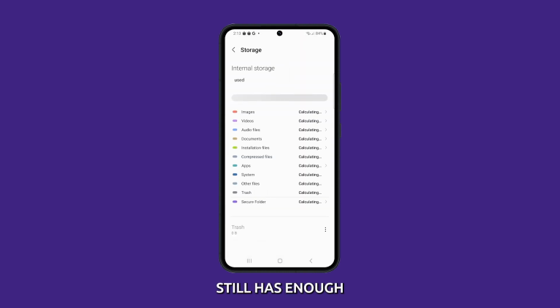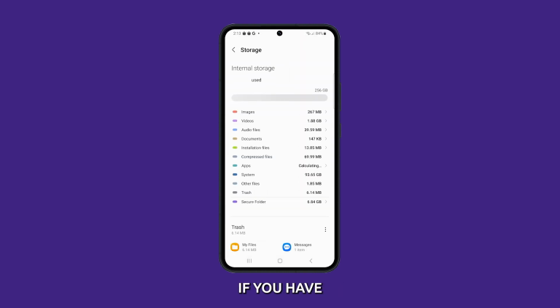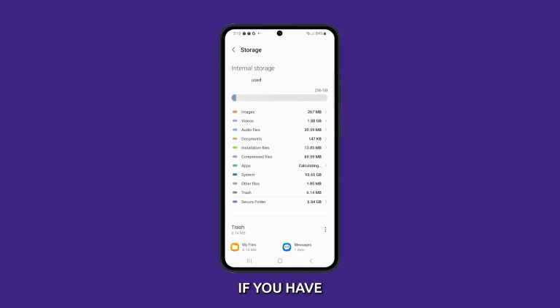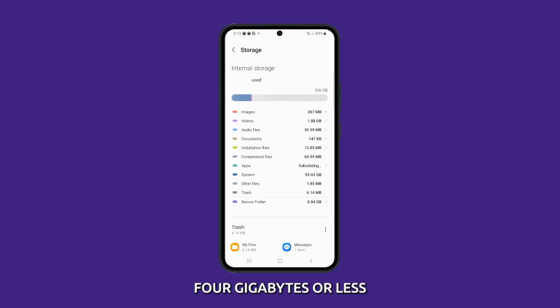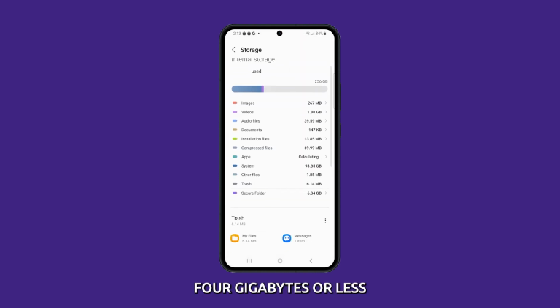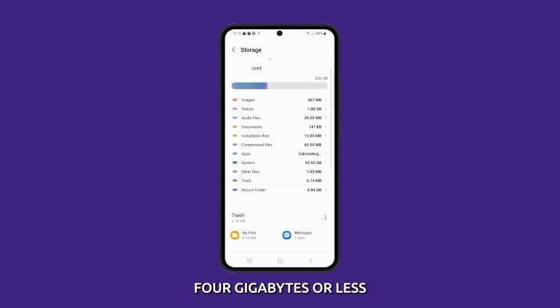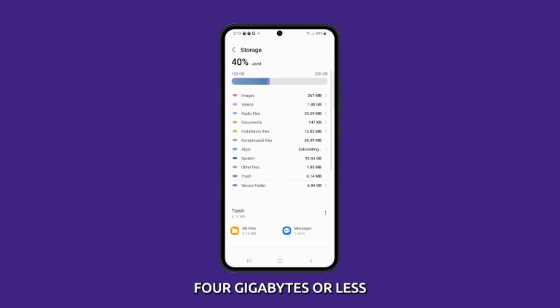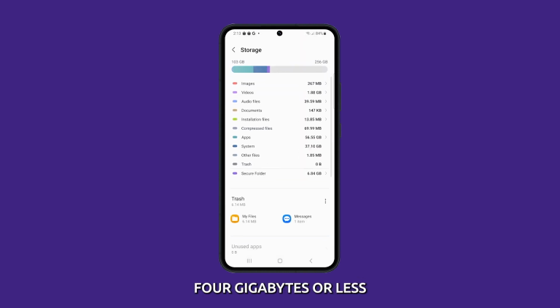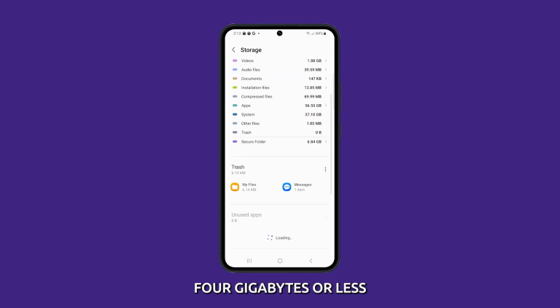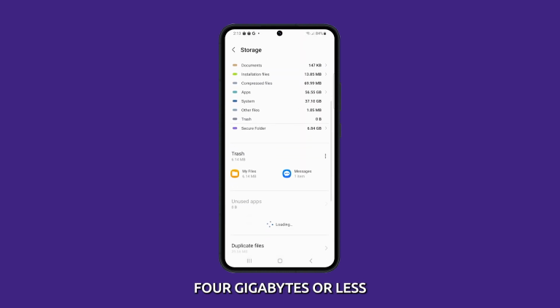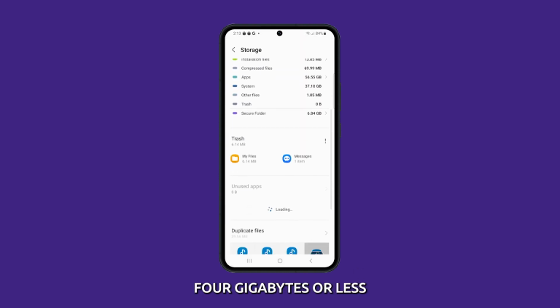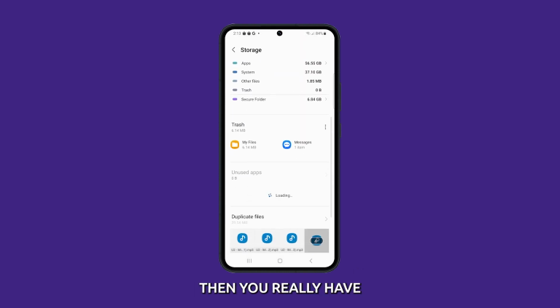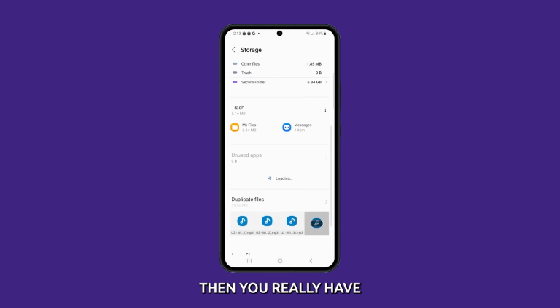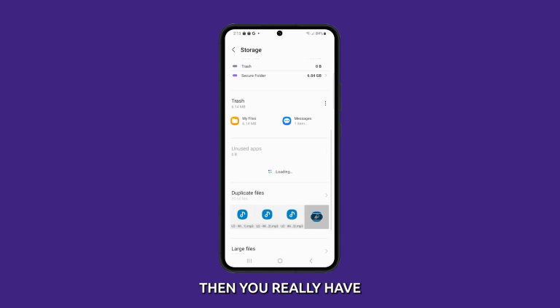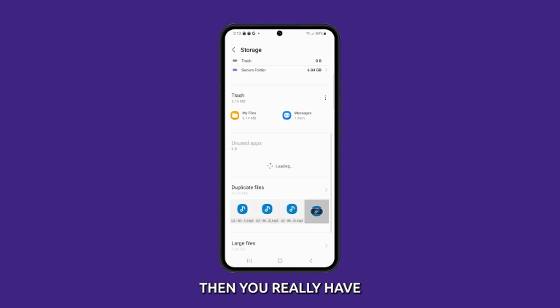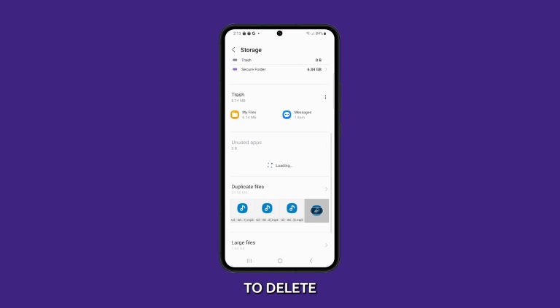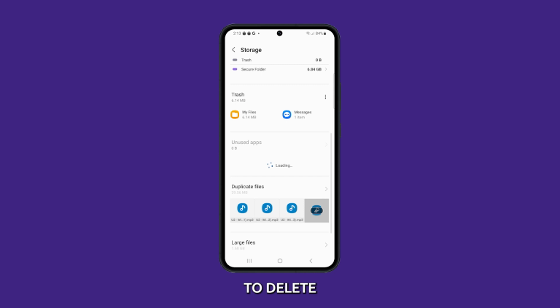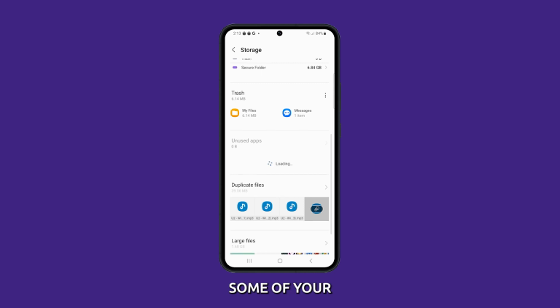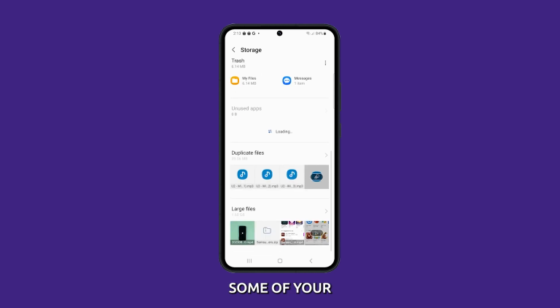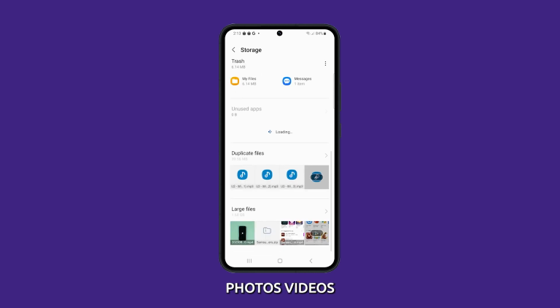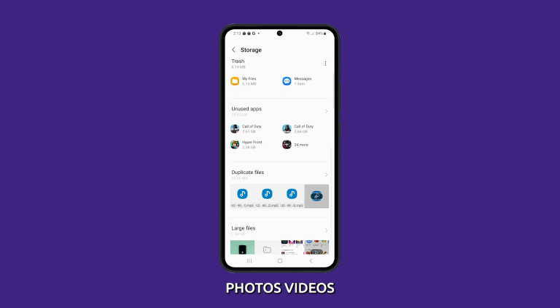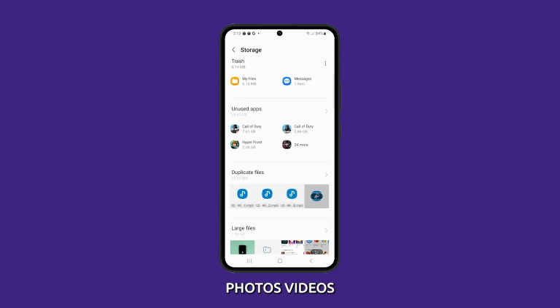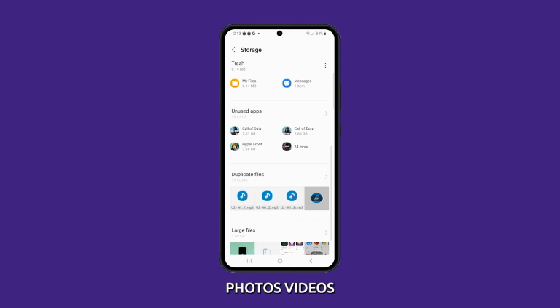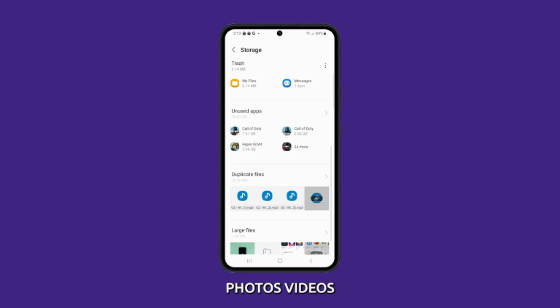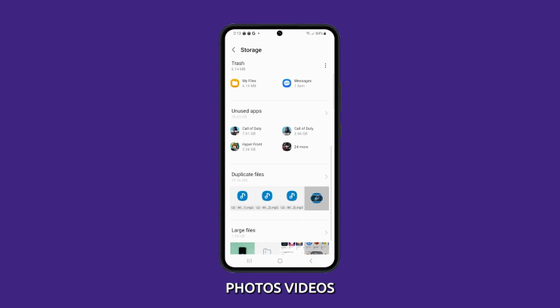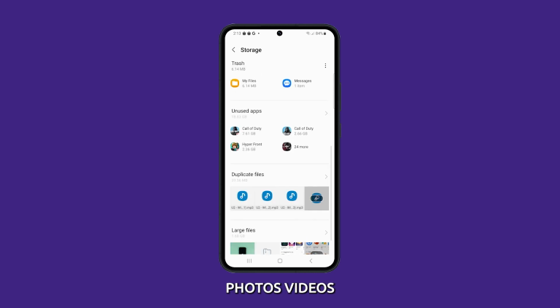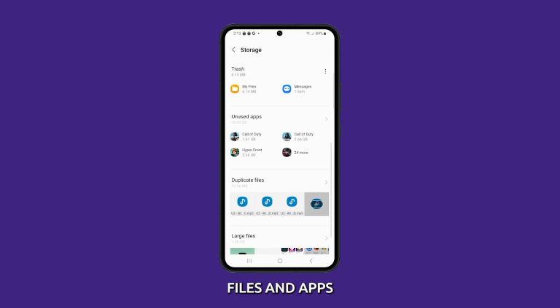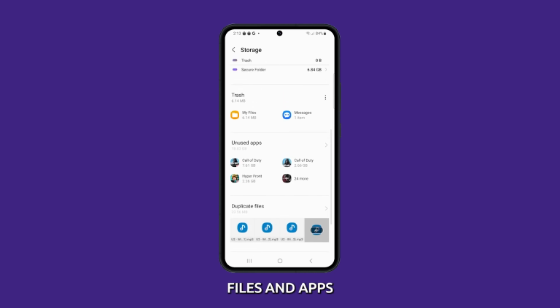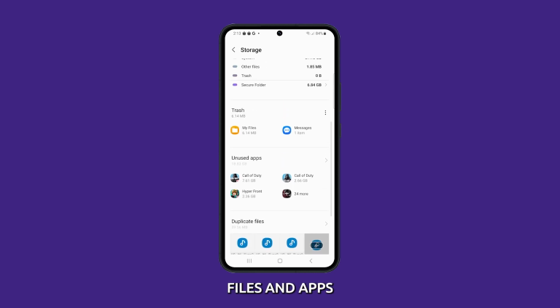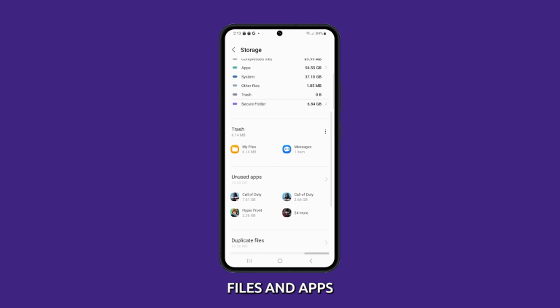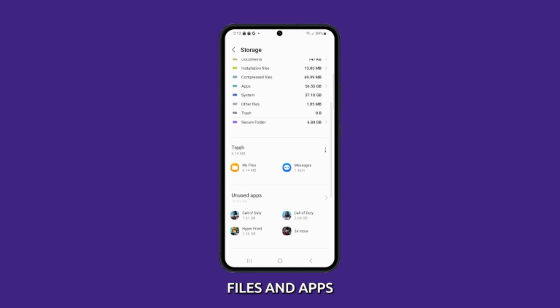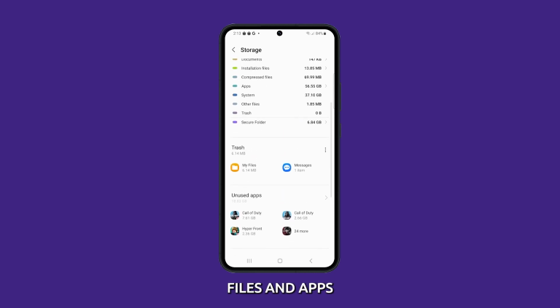If you have 4 gigabytes or less, then you really have to delete some of your photos, videos, files, and apps.